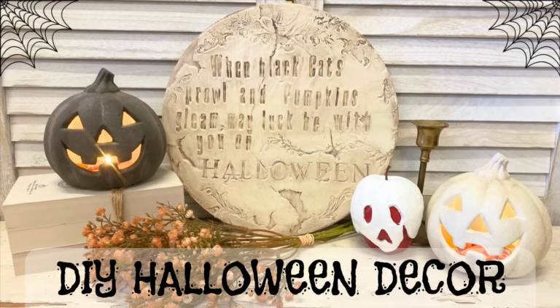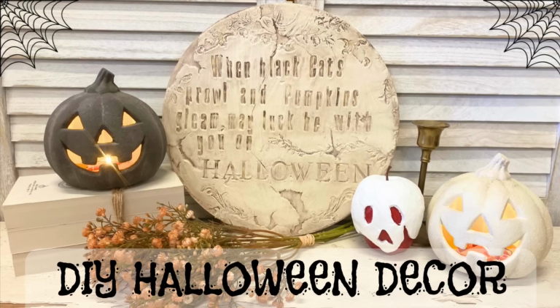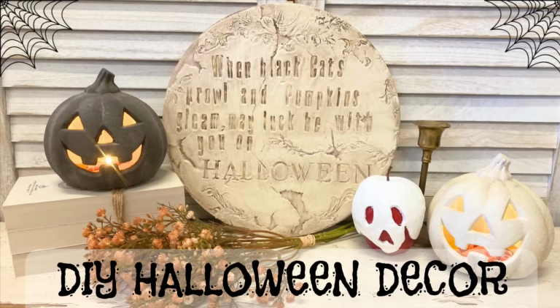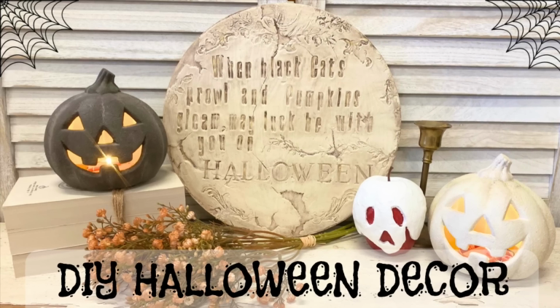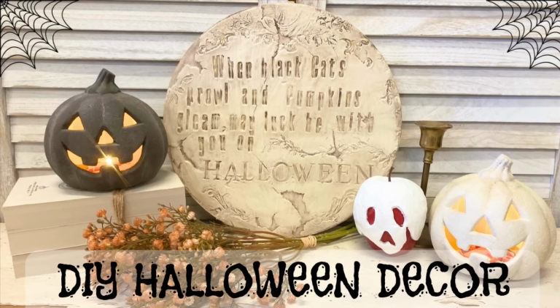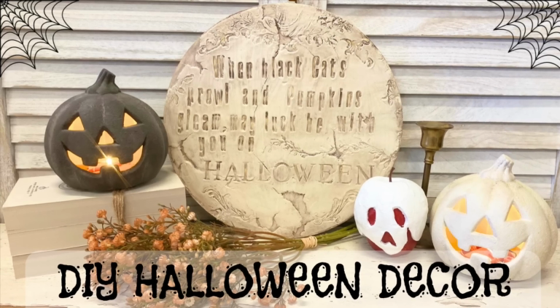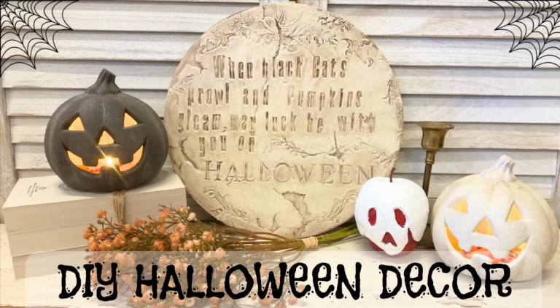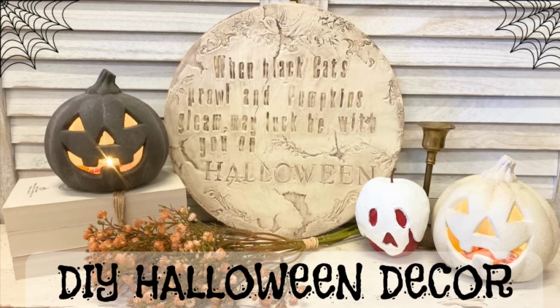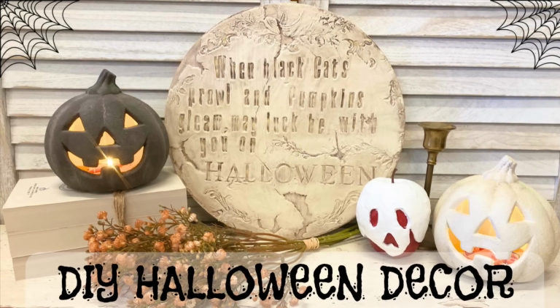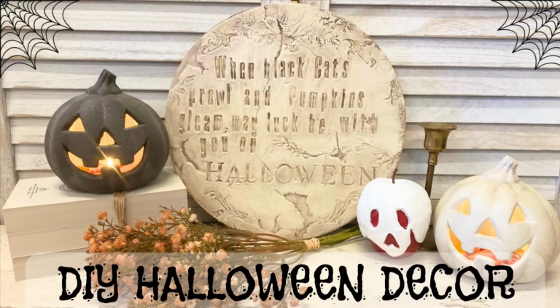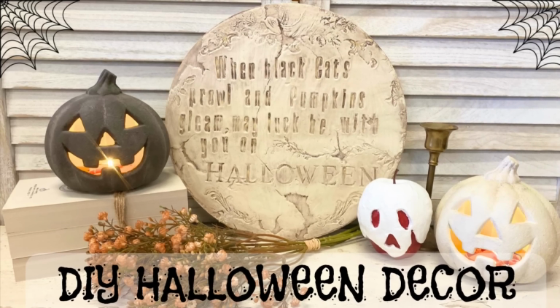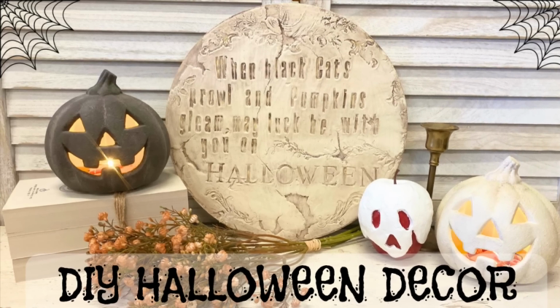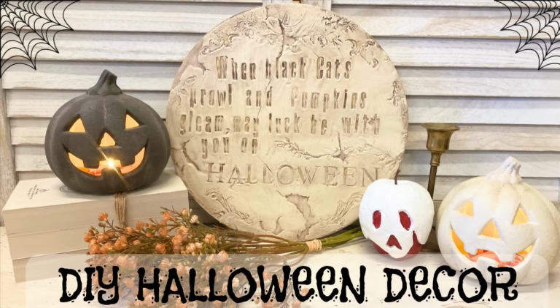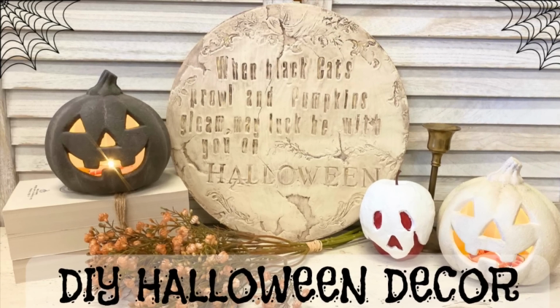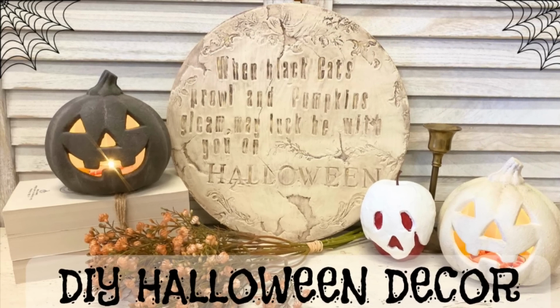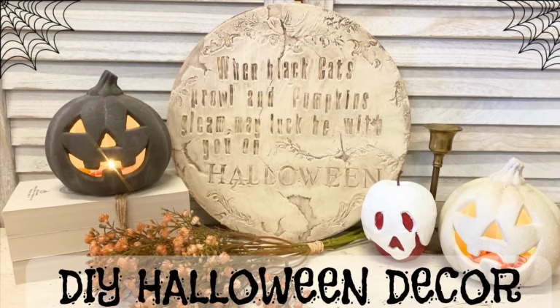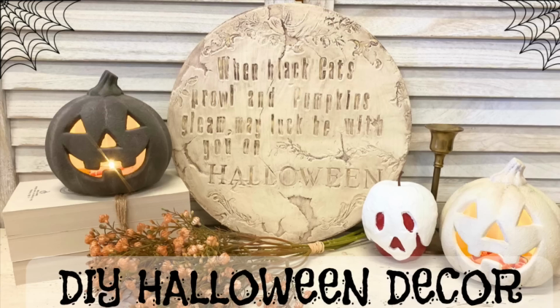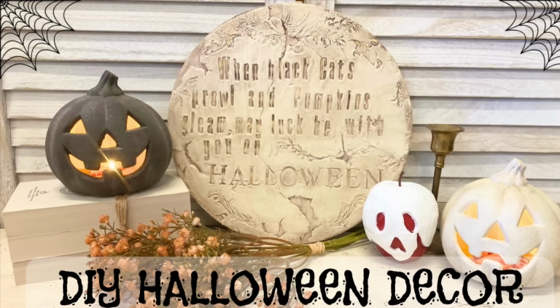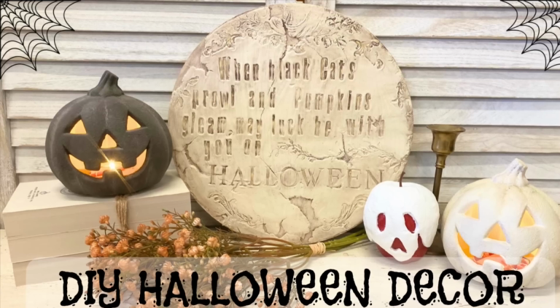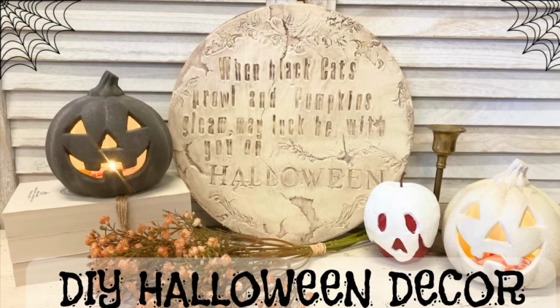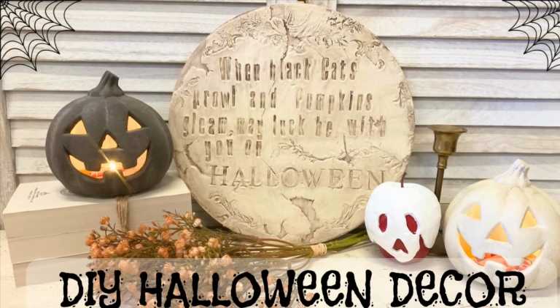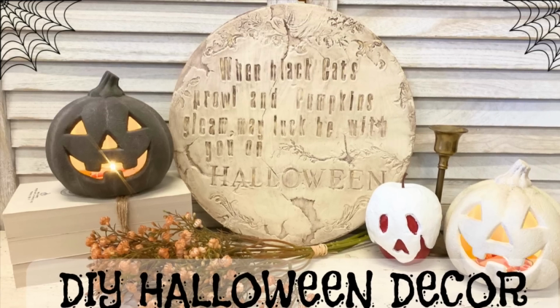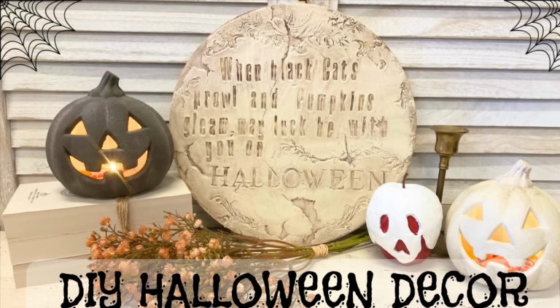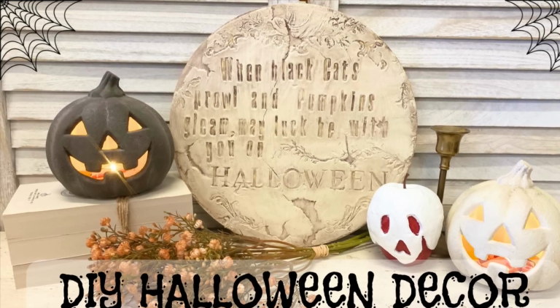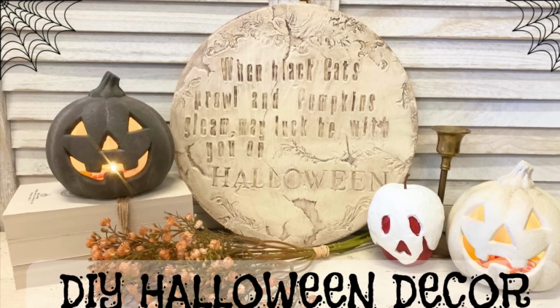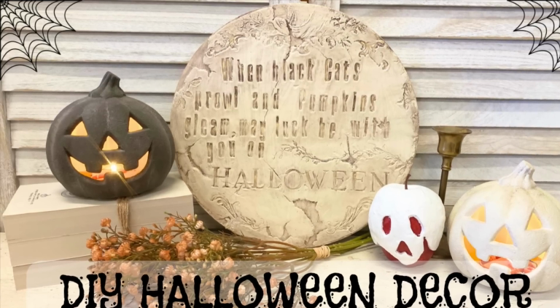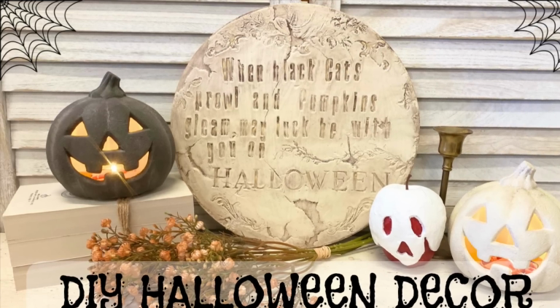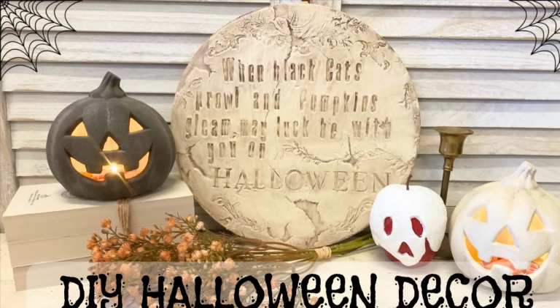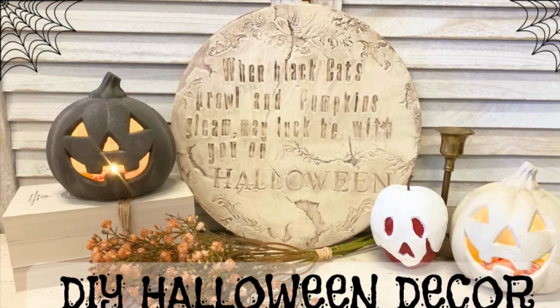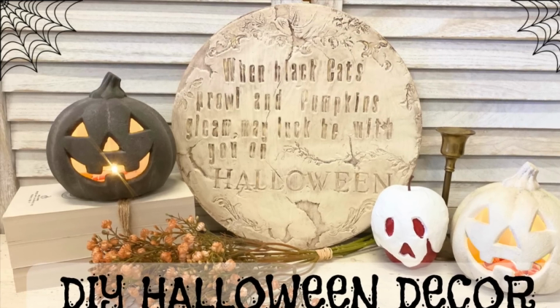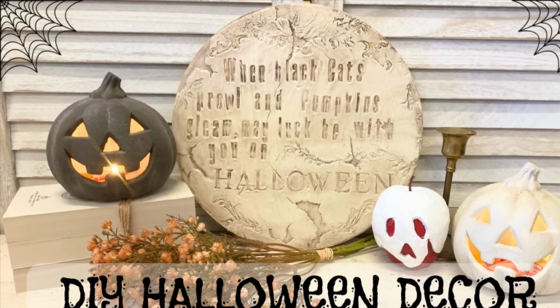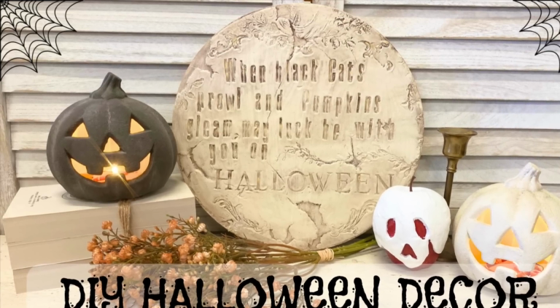Hi everyone, it's Erin from the Provincial Farmhouse. In today's video, we're going to be doing some Halloween decor.